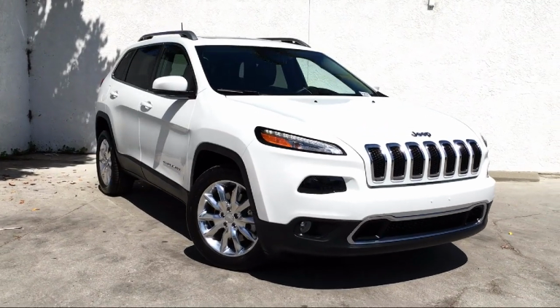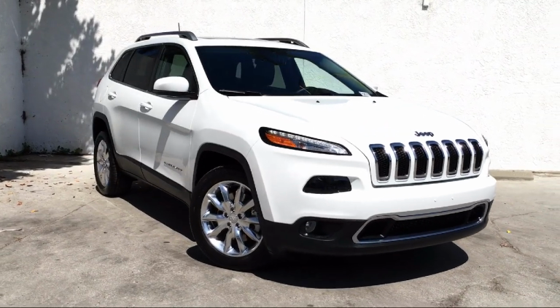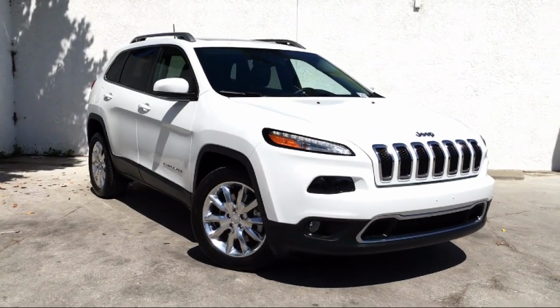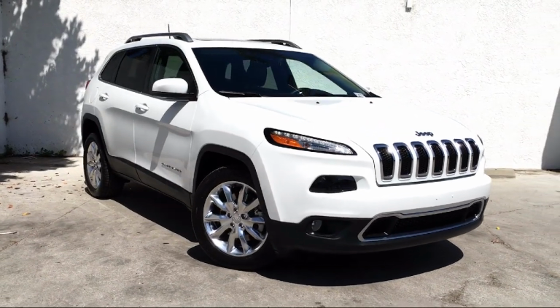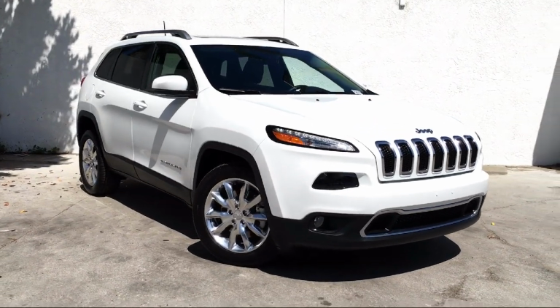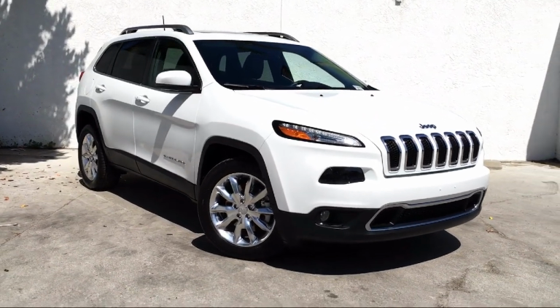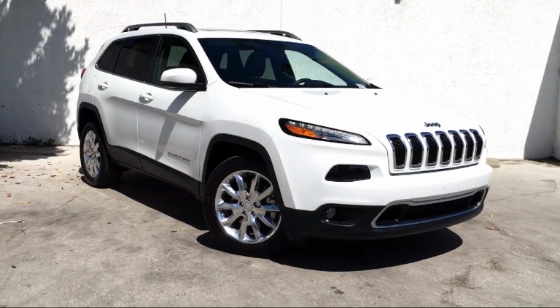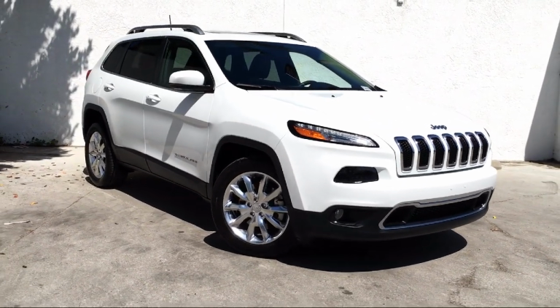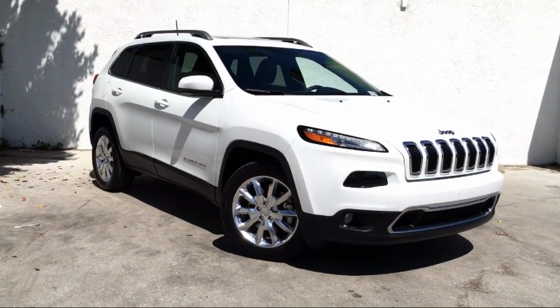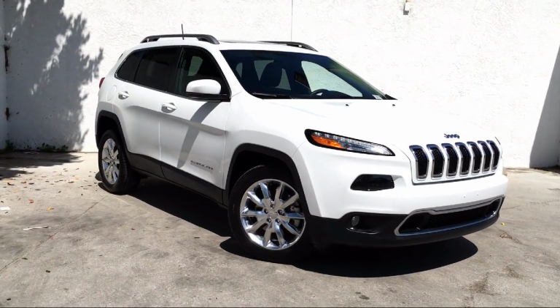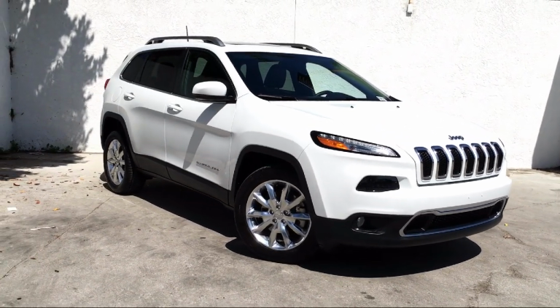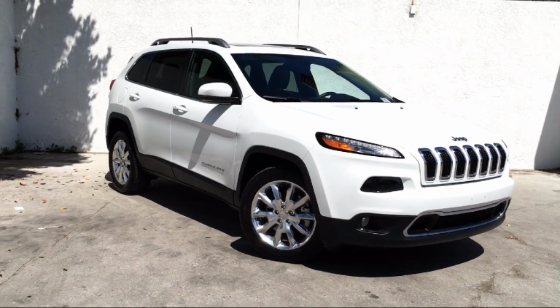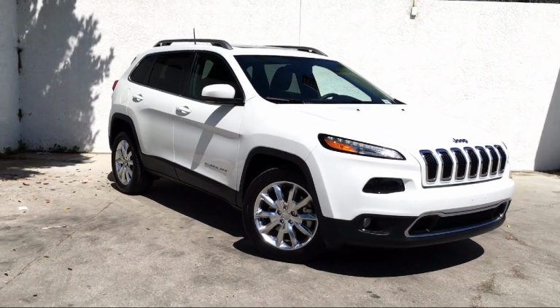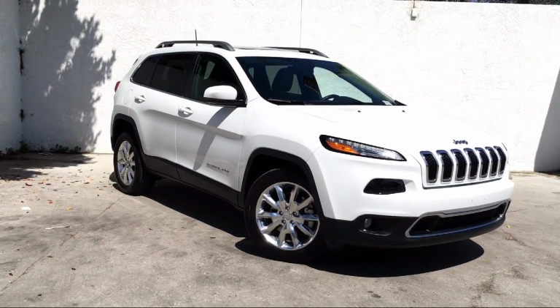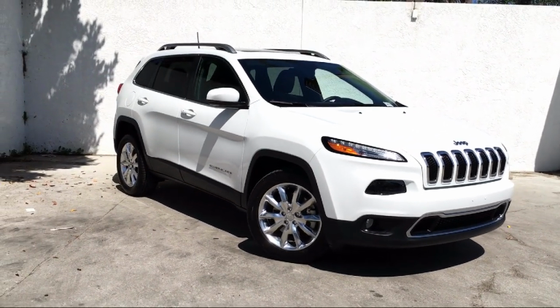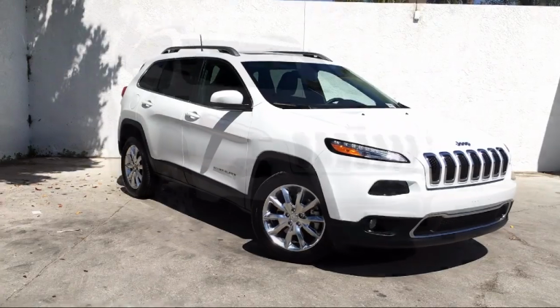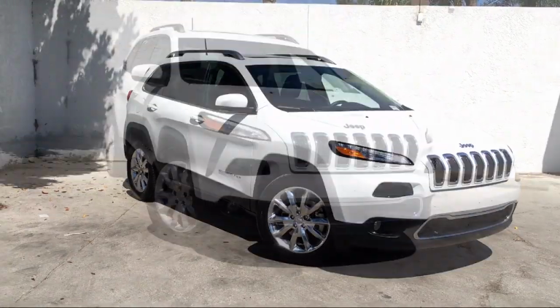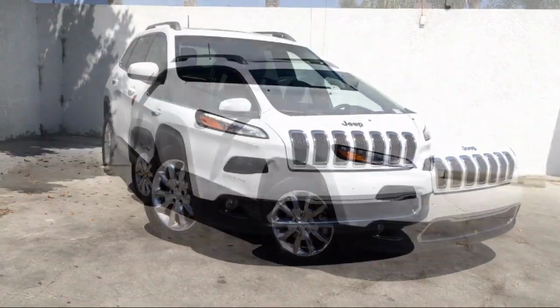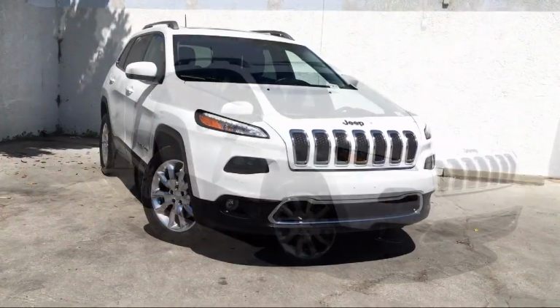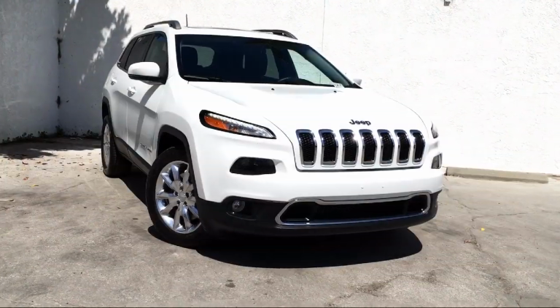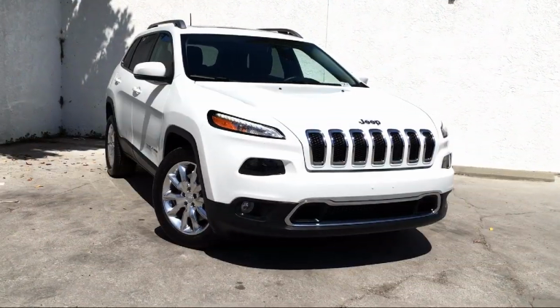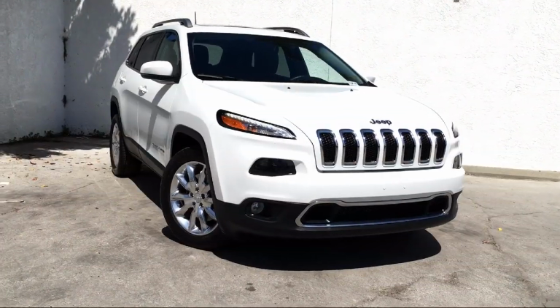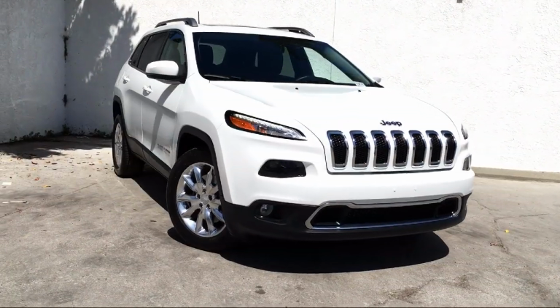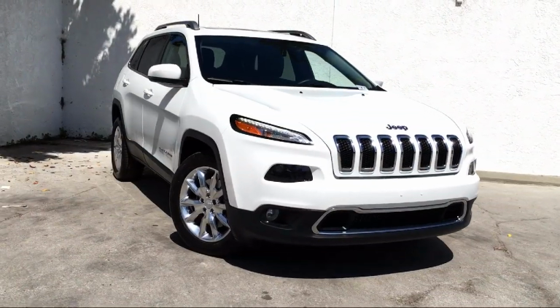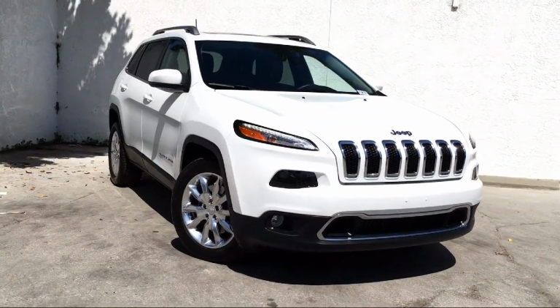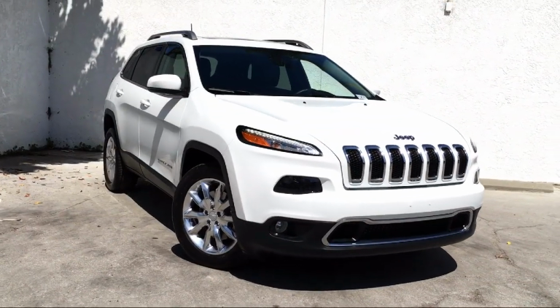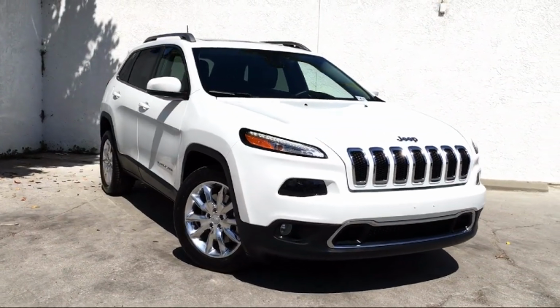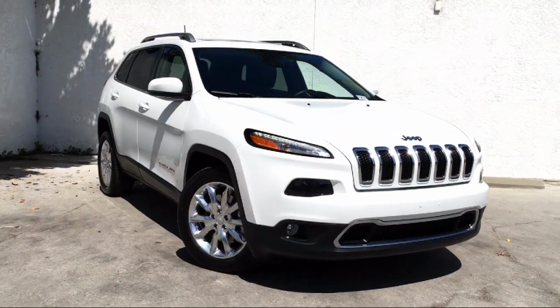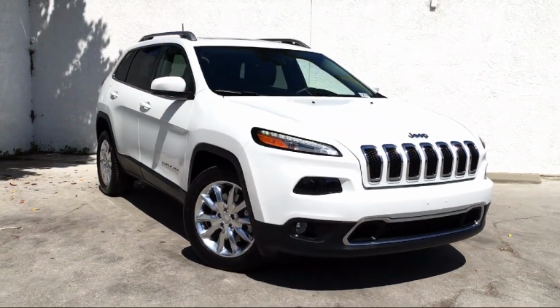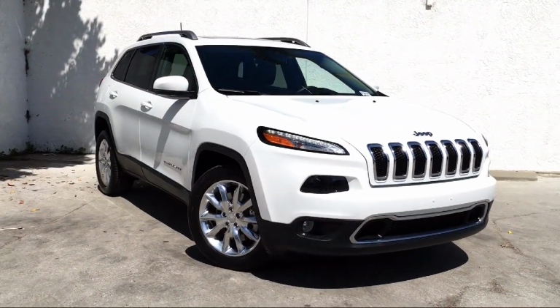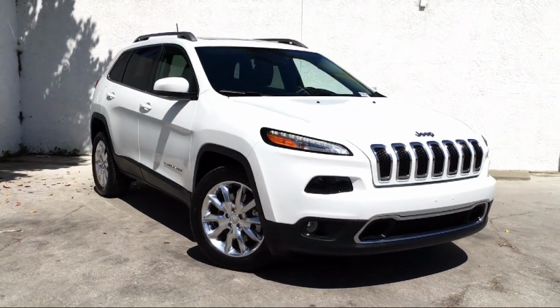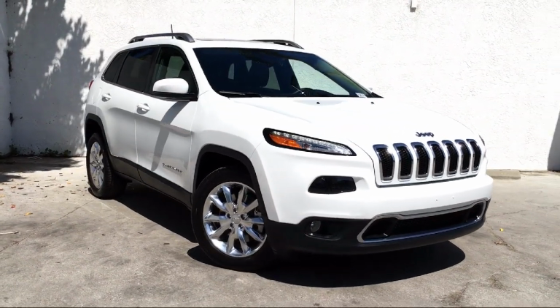So come visit us here at Honda of Oxnard. You'll be glad you did. We're located at 1500 Ventura Boulevard in Oxnard Auto Center.